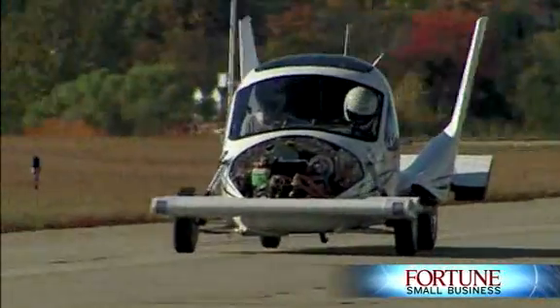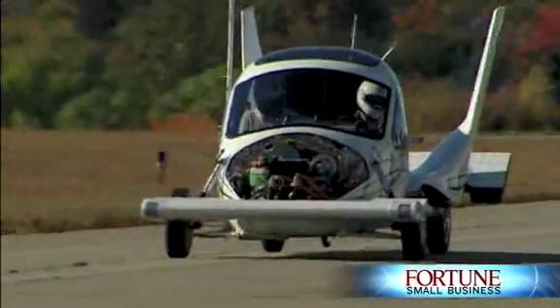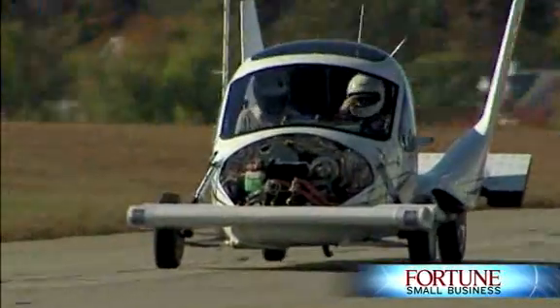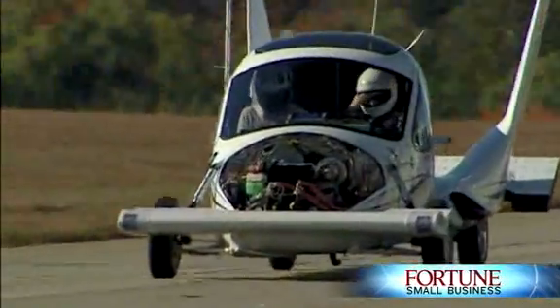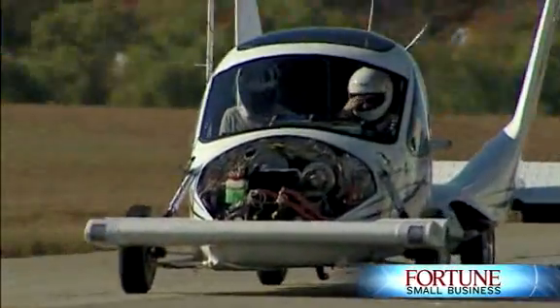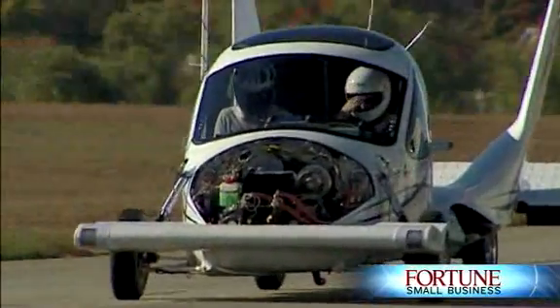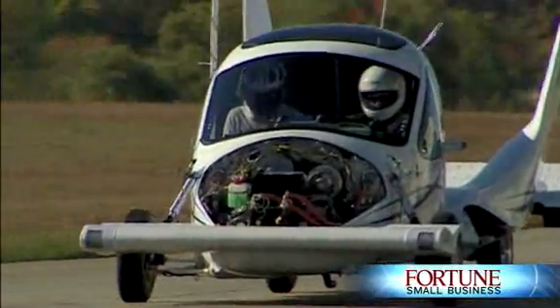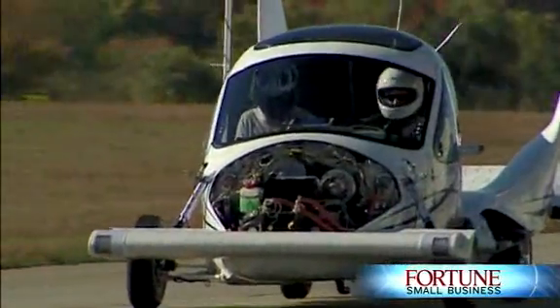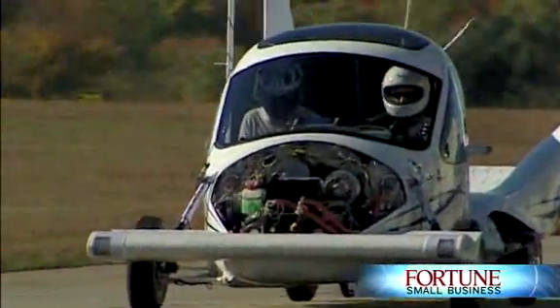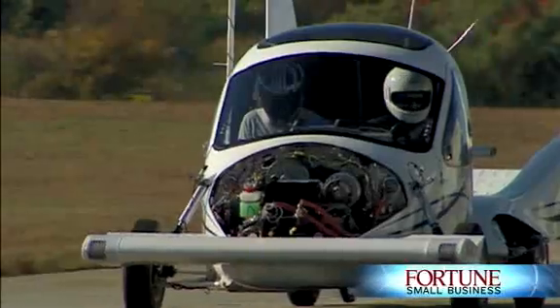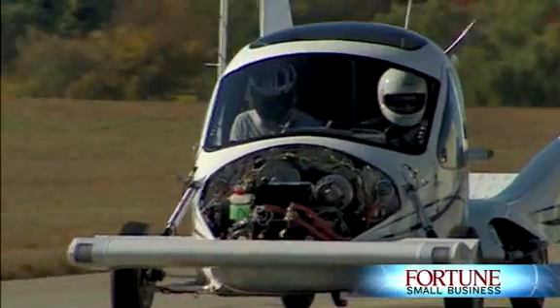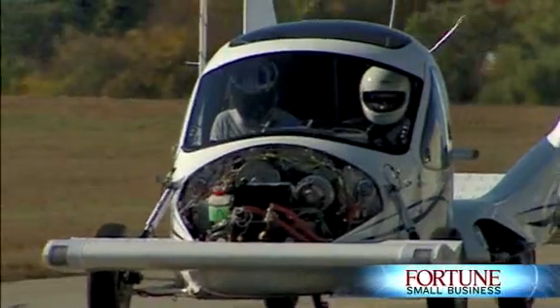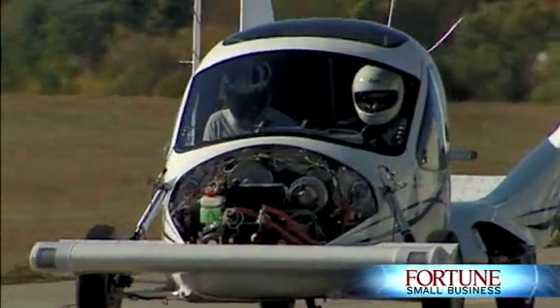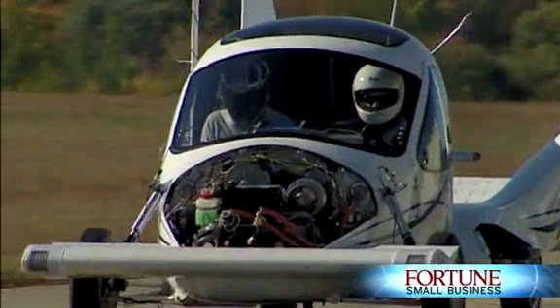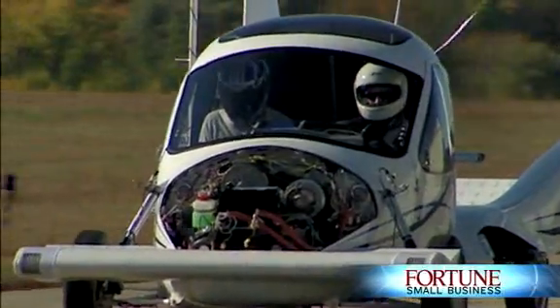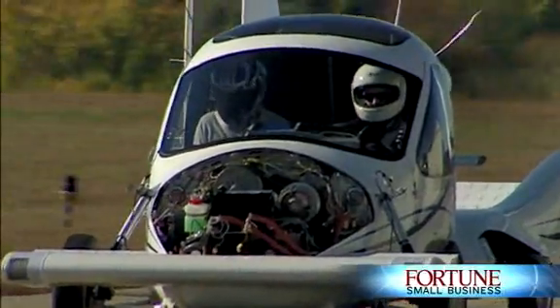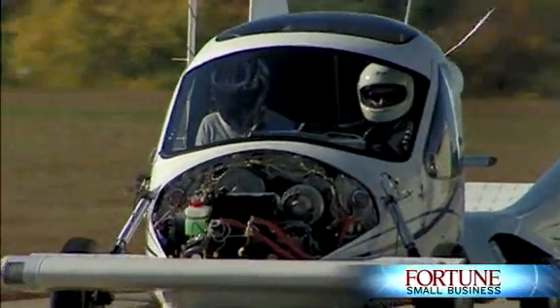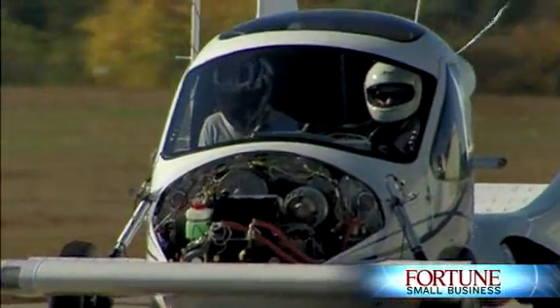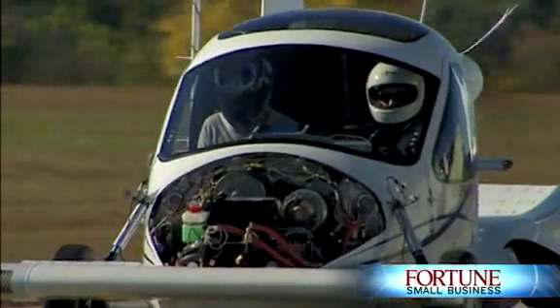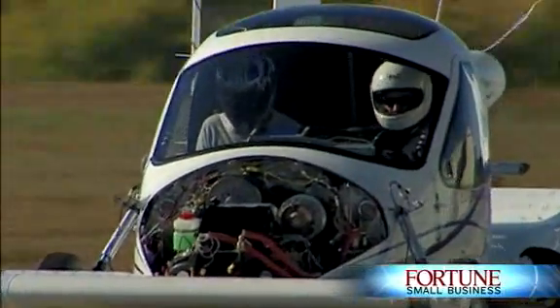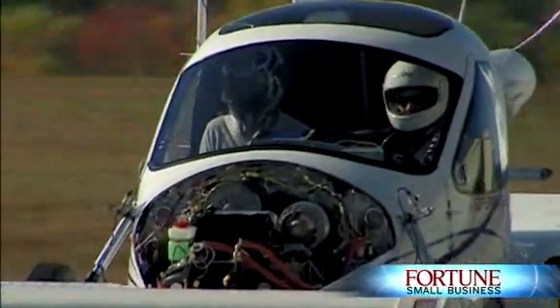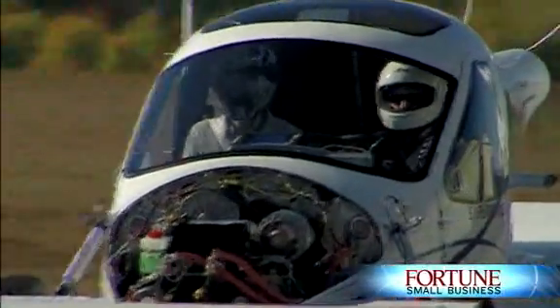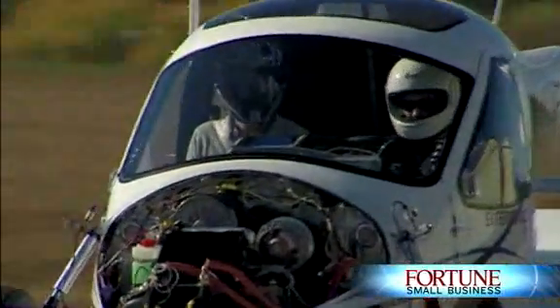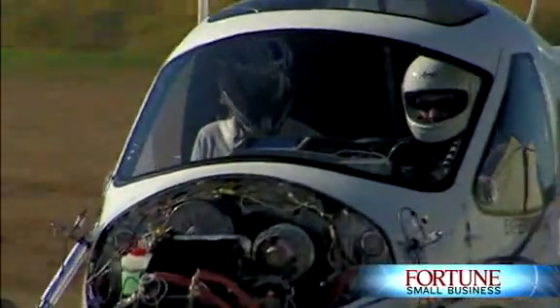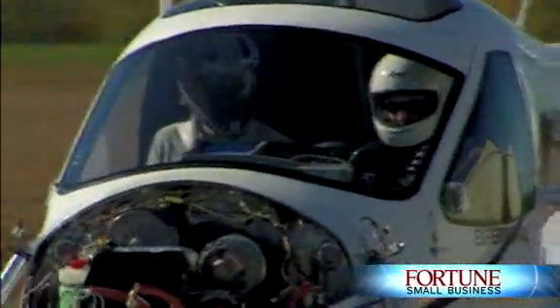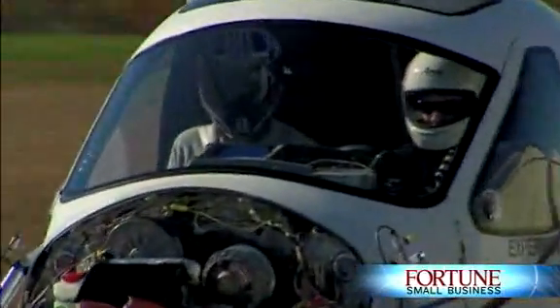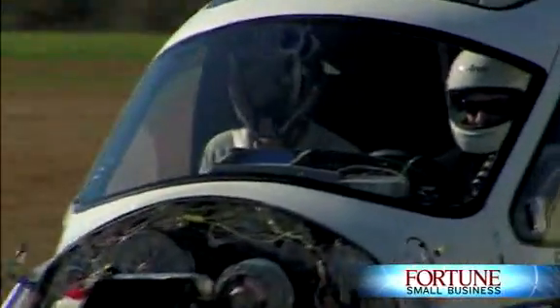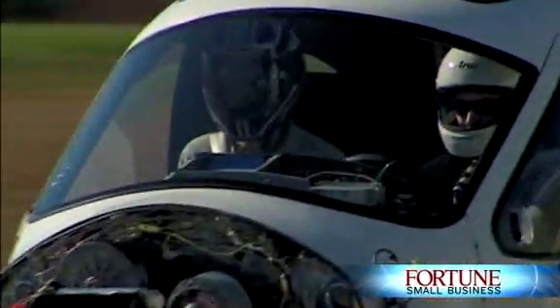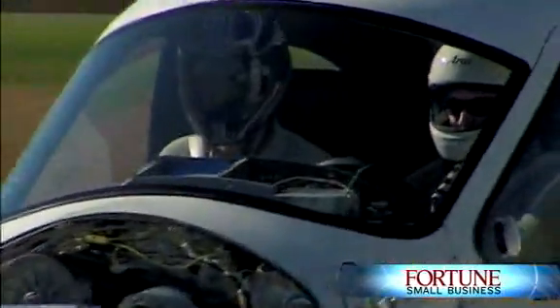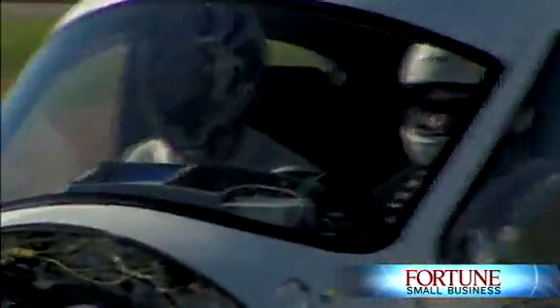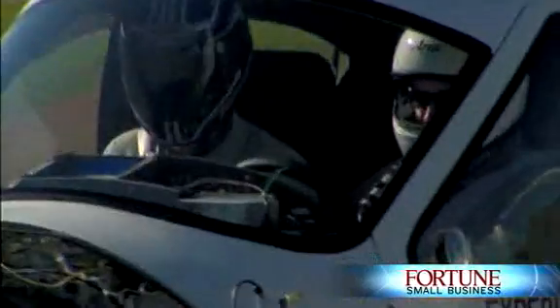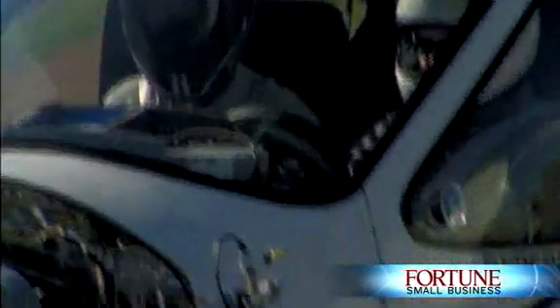The anticipated price of the Transition is $194,000, and we expect to have a first delivery in 2010.